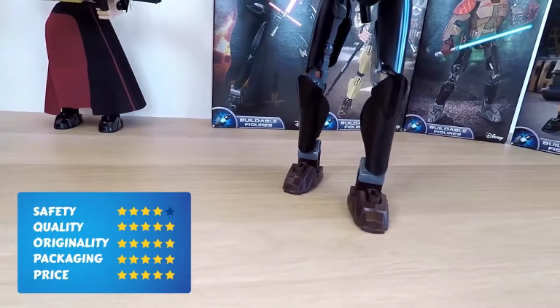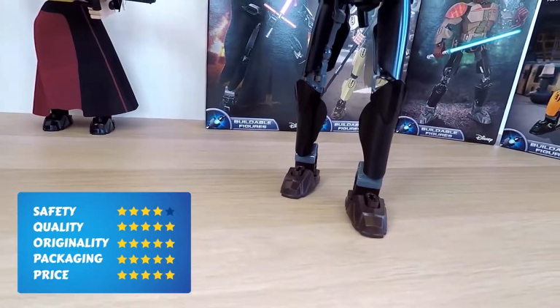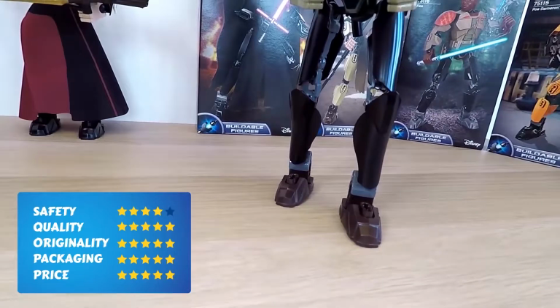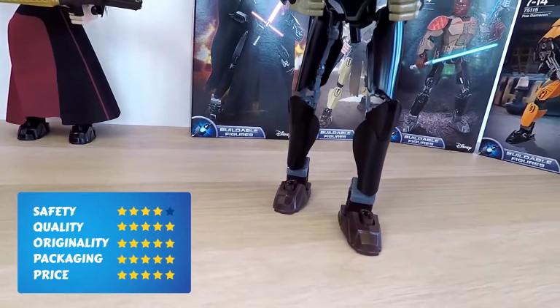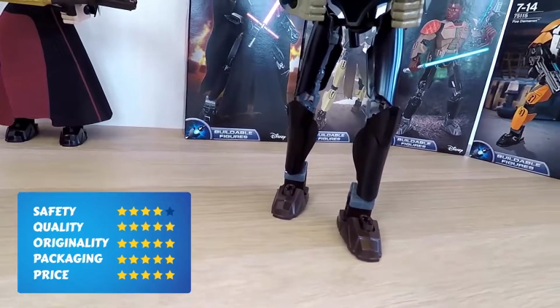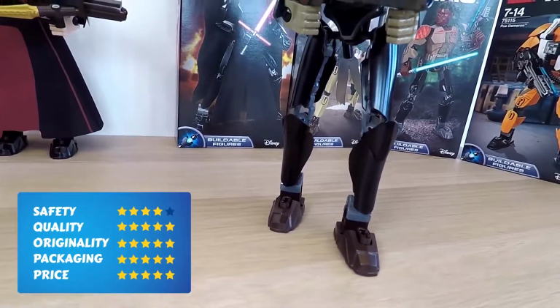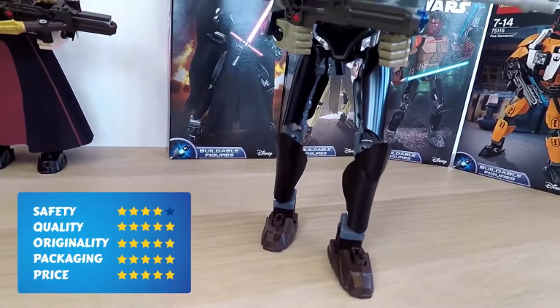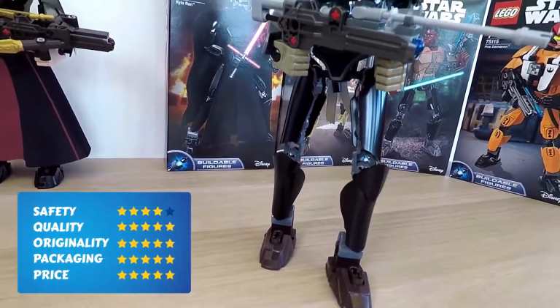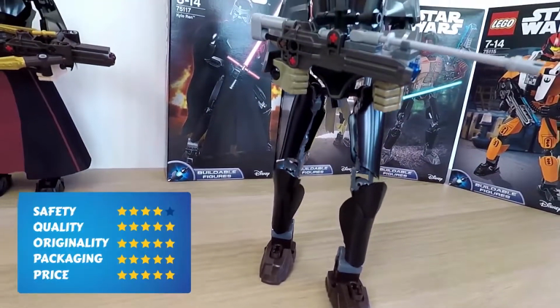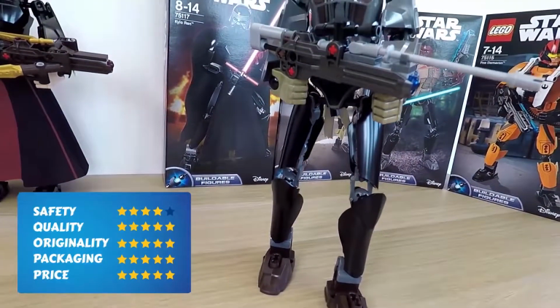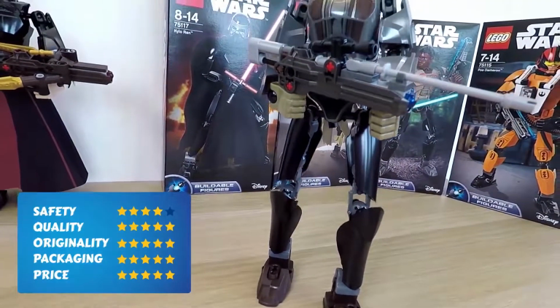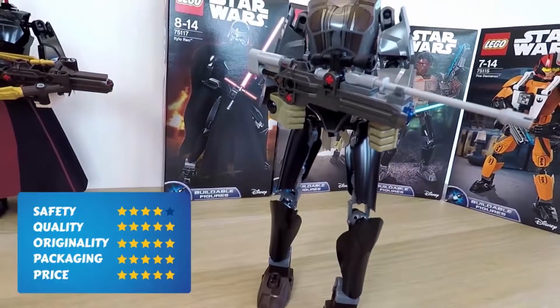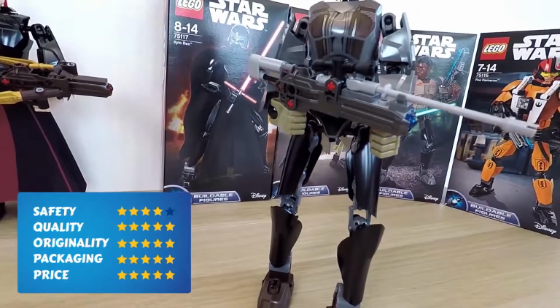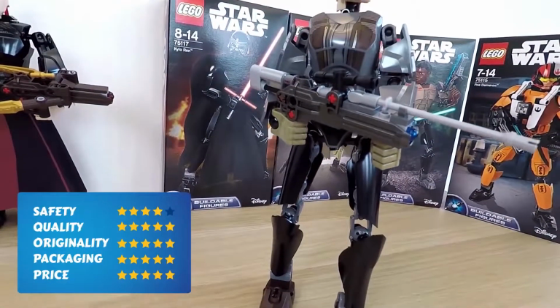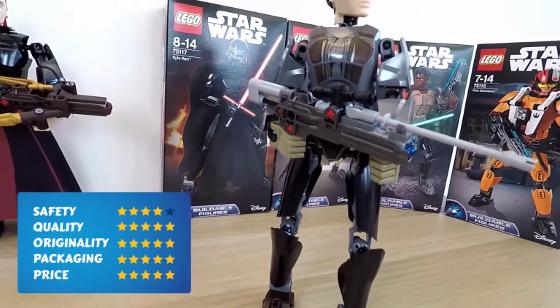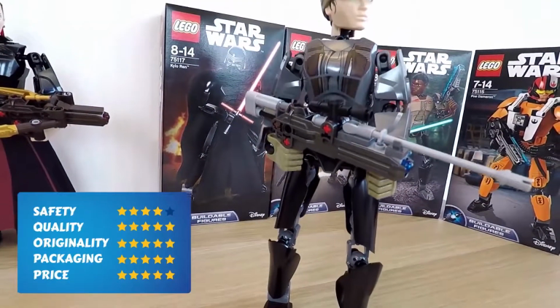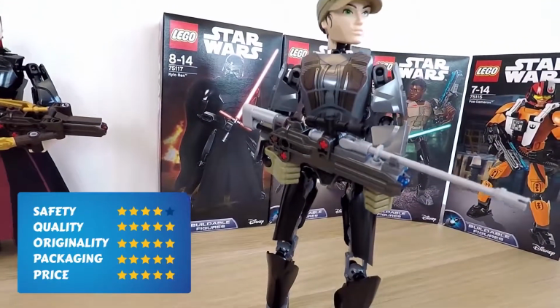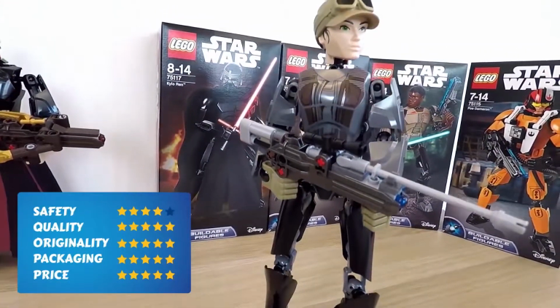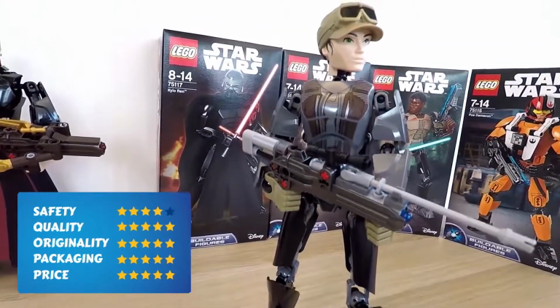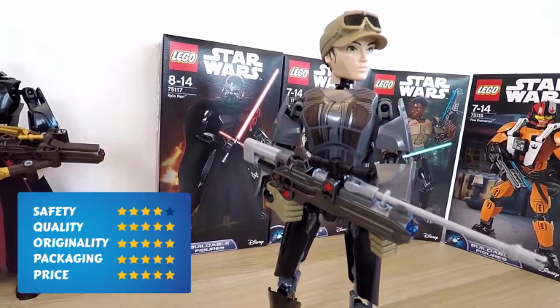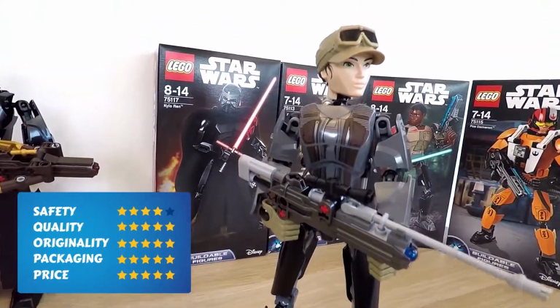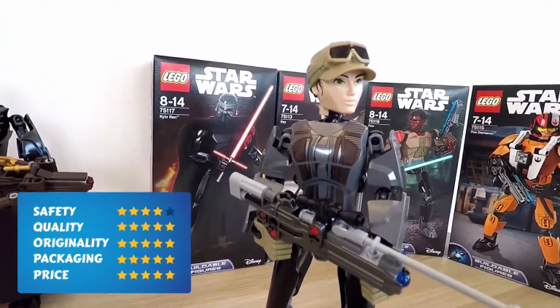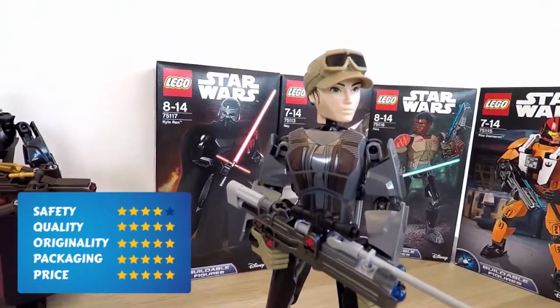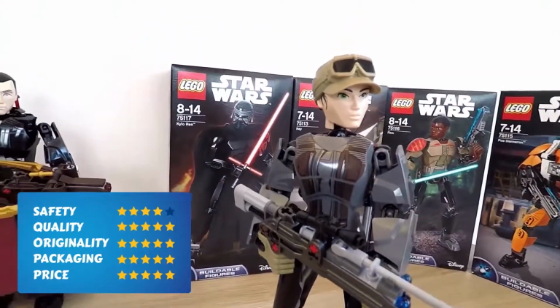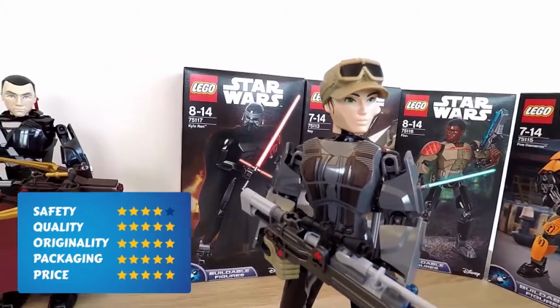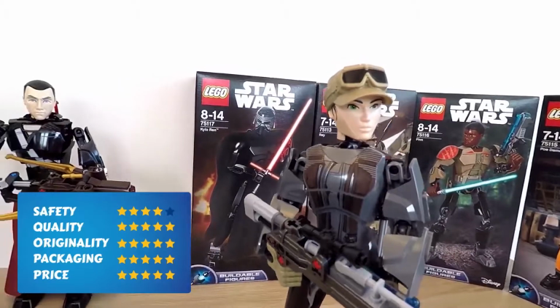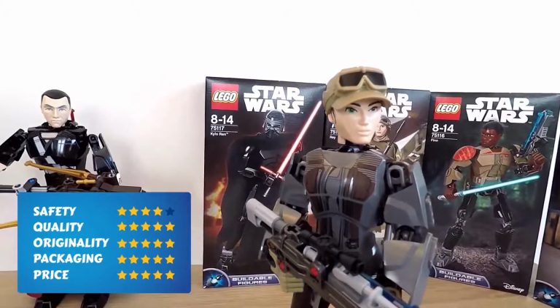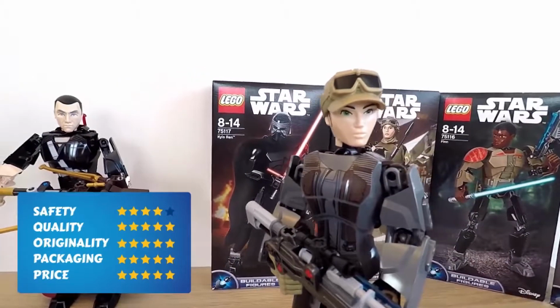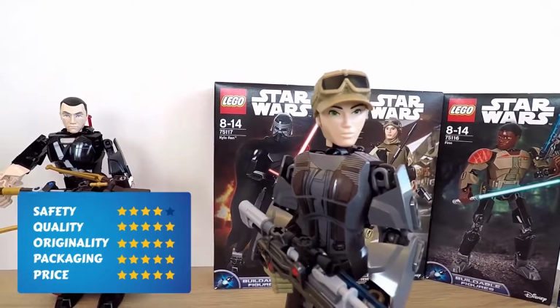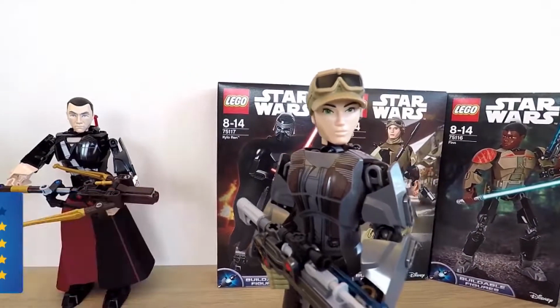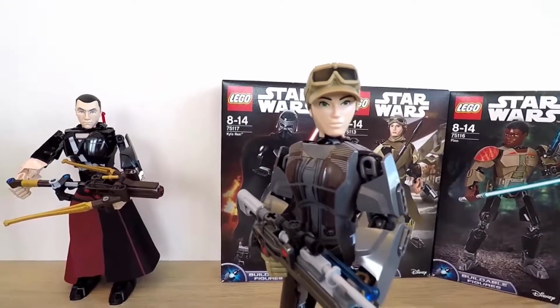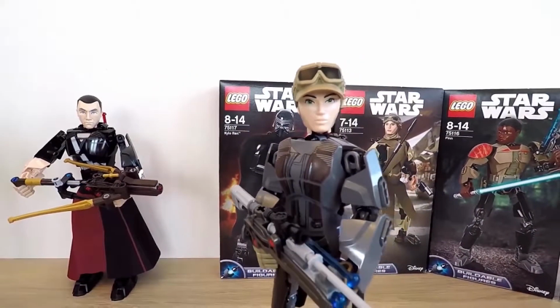And finally, the price. The average price of this toy is from about $25 to $30. On some sites you can find it even cheaper, though. That's awesome.